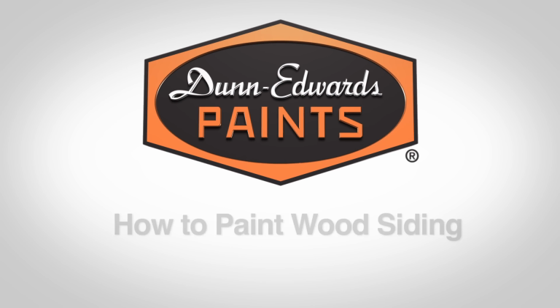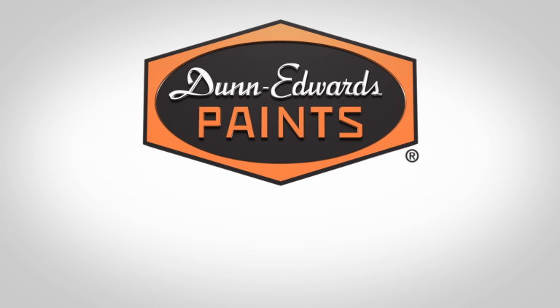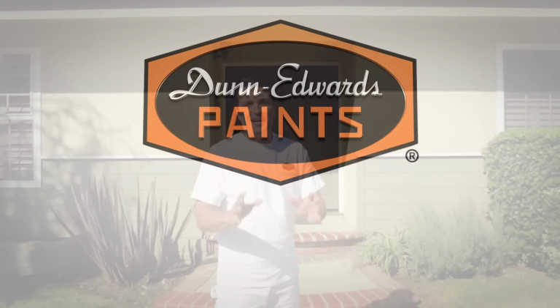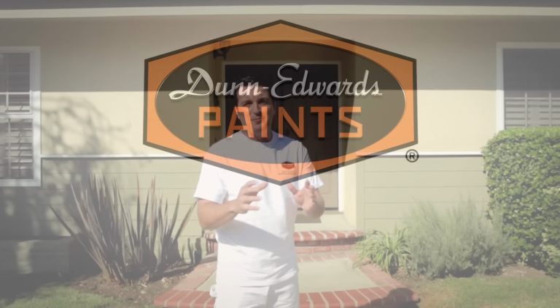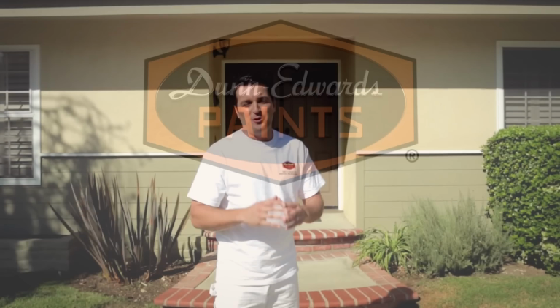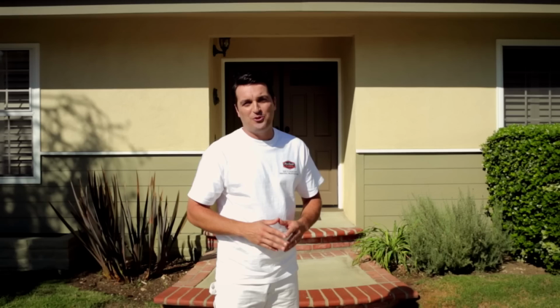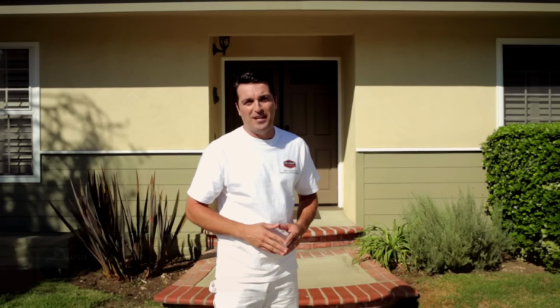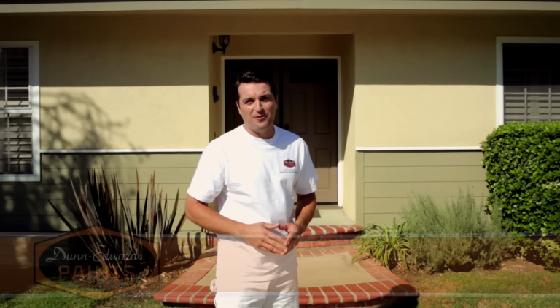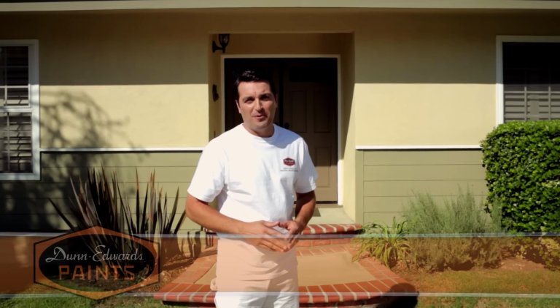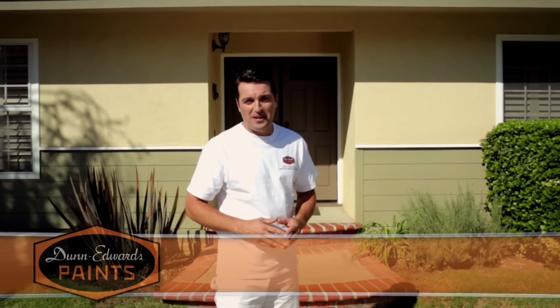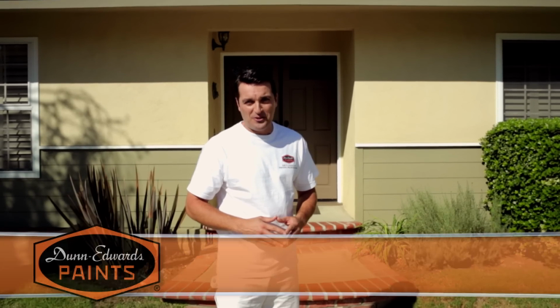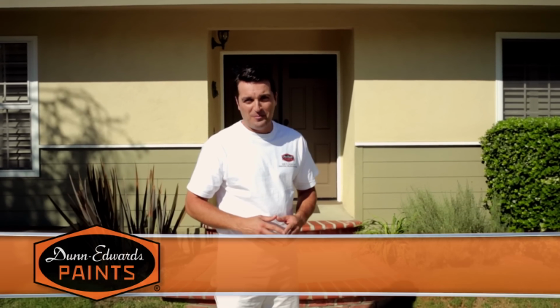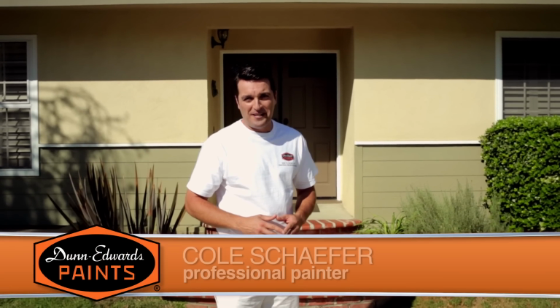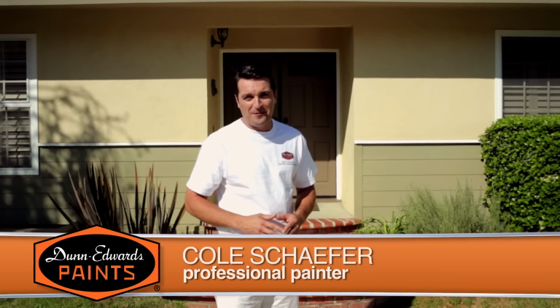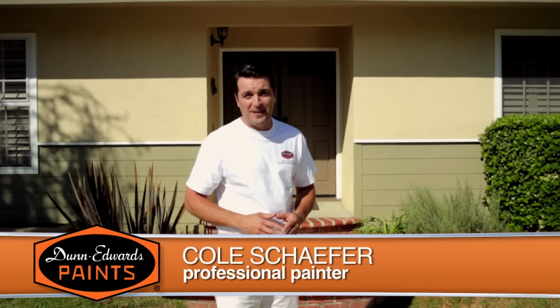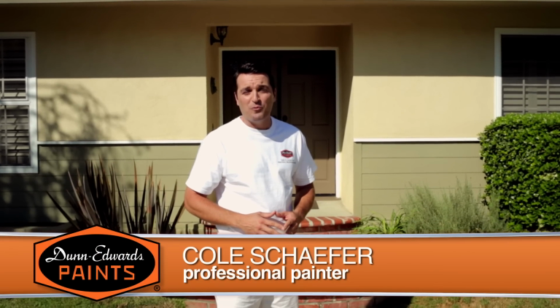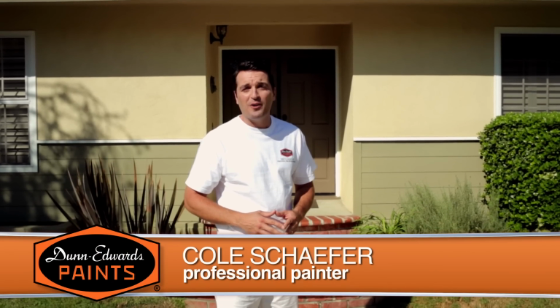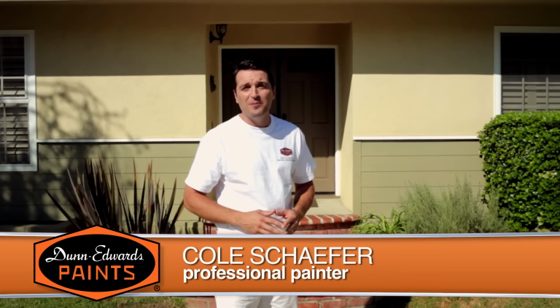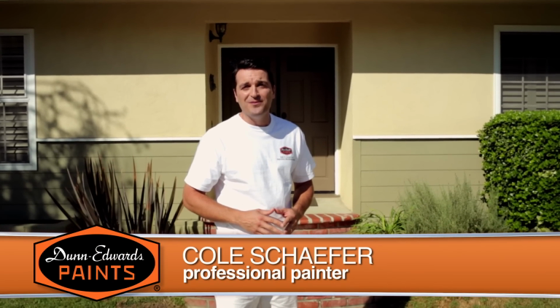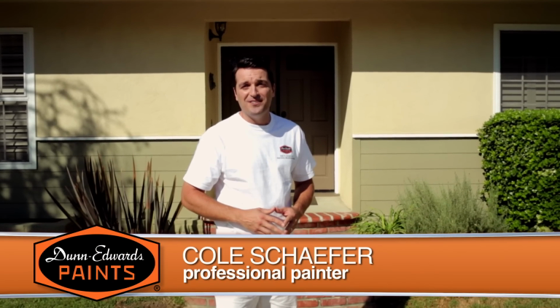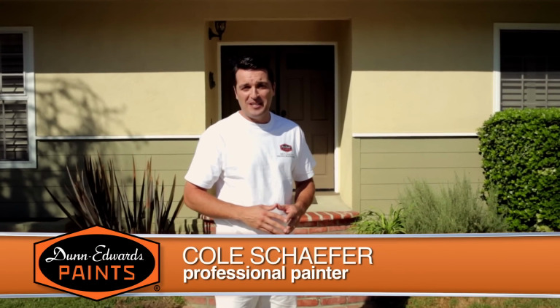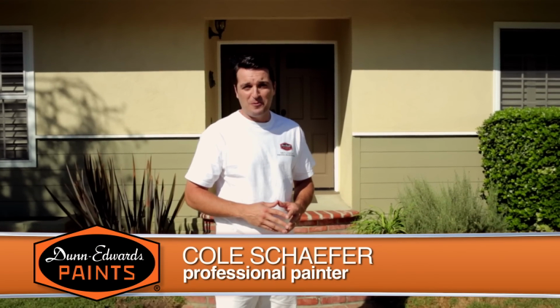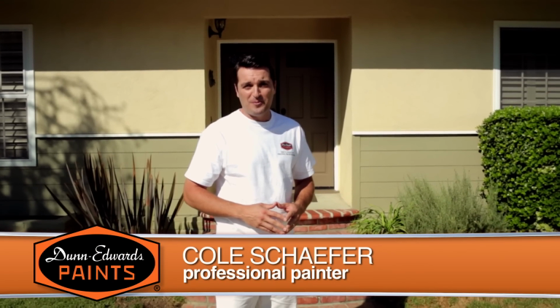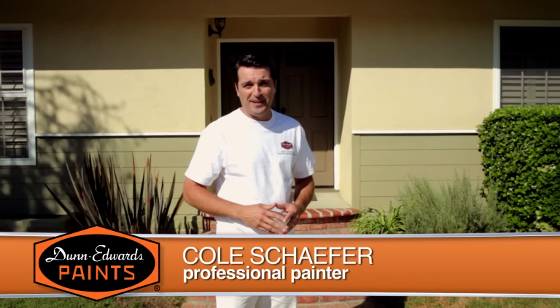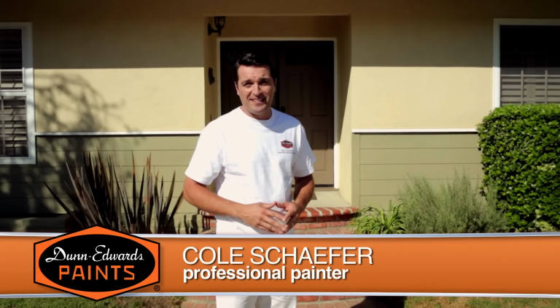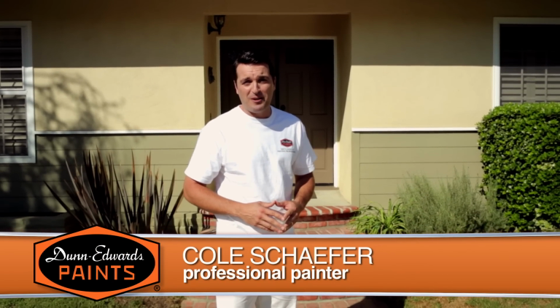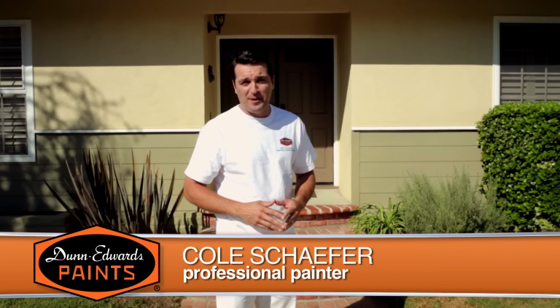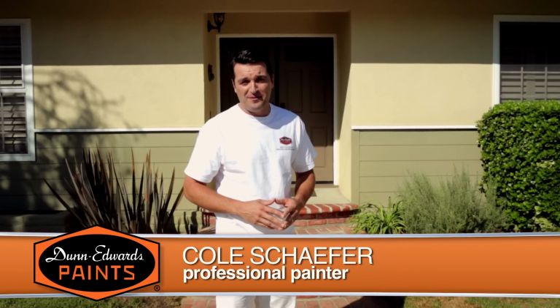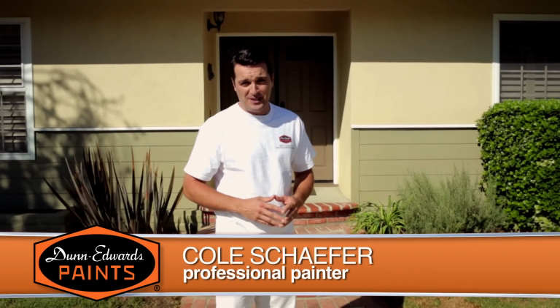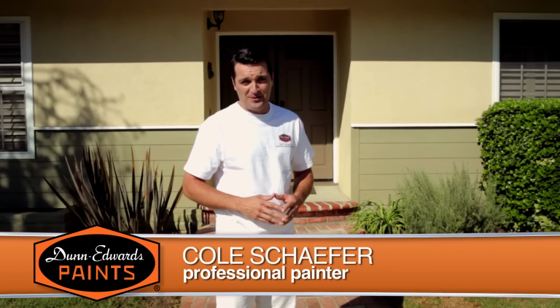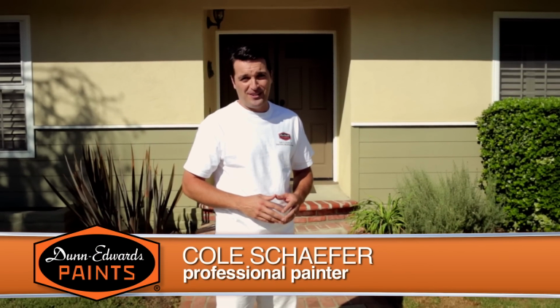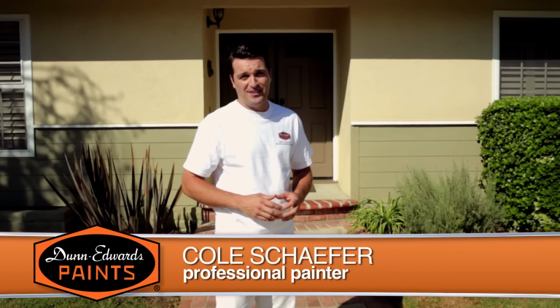Hi, I'm Cole Schaffer, professional painter, and welcome to Dunn-Edwards Paints How to Paint Video Series.